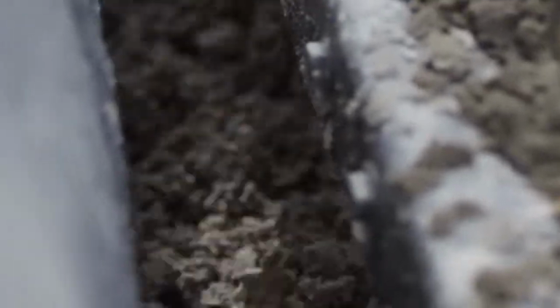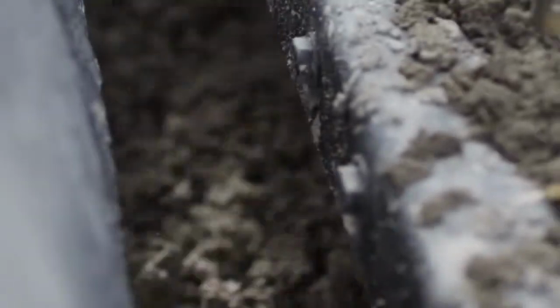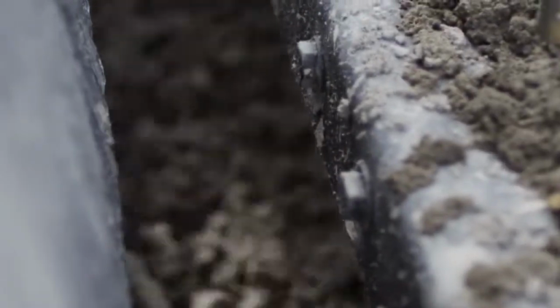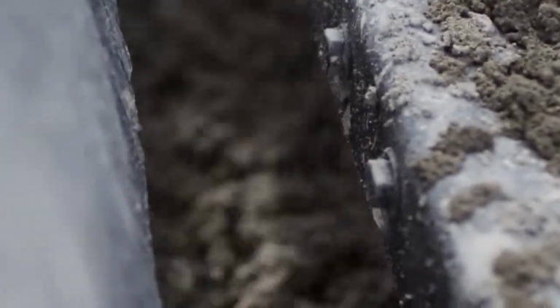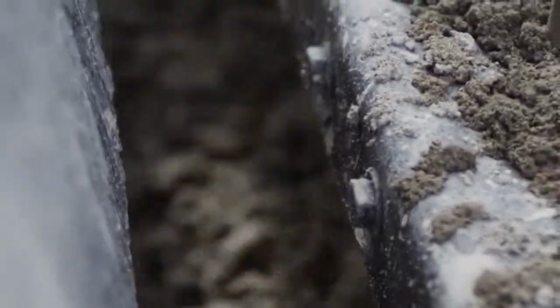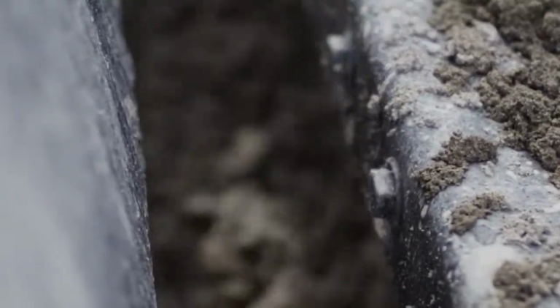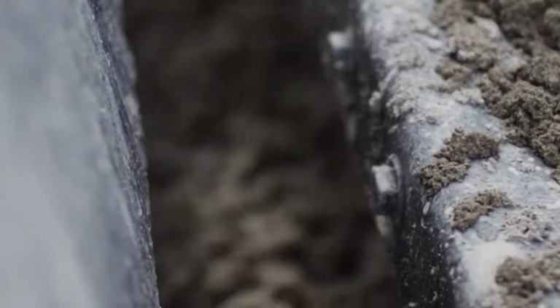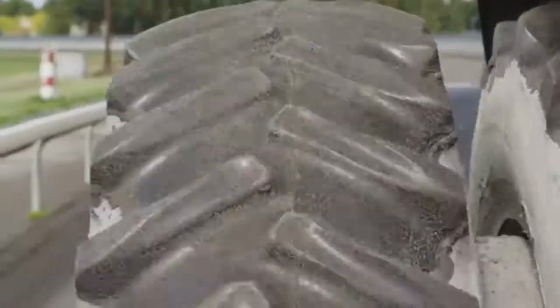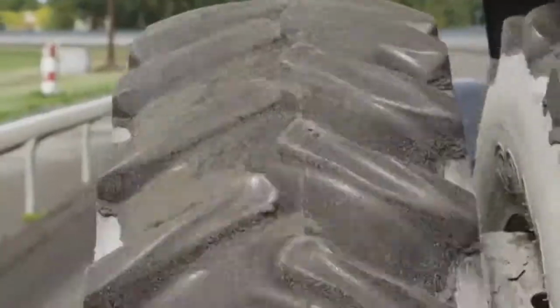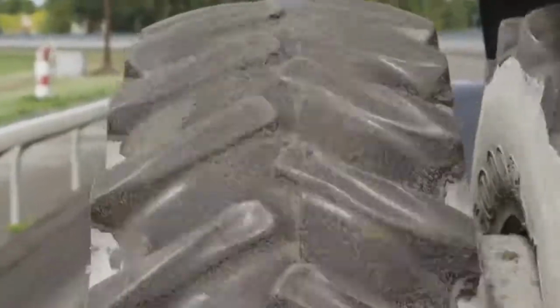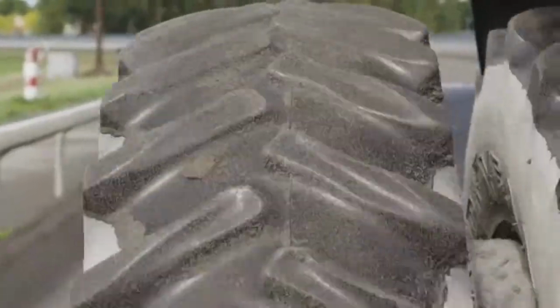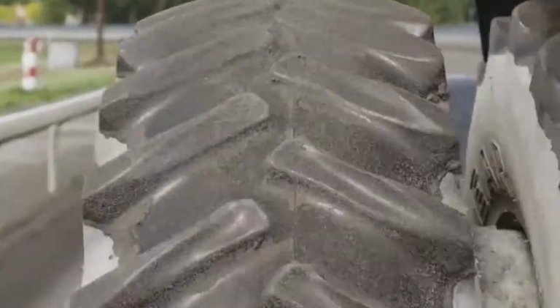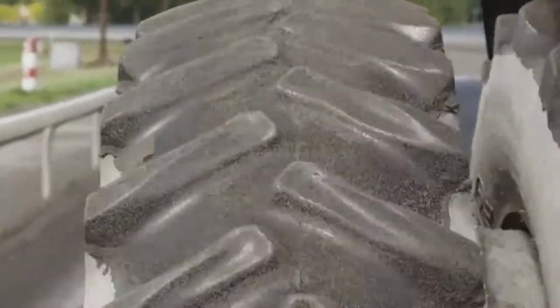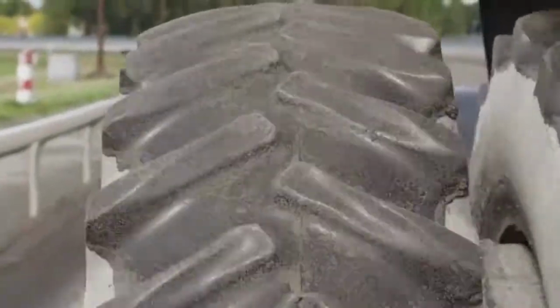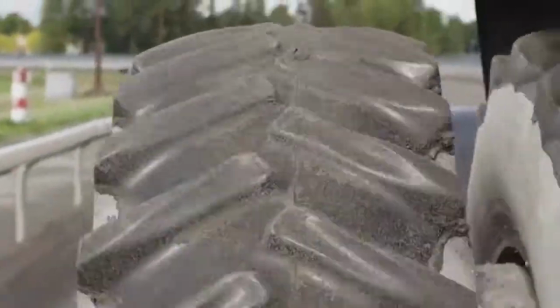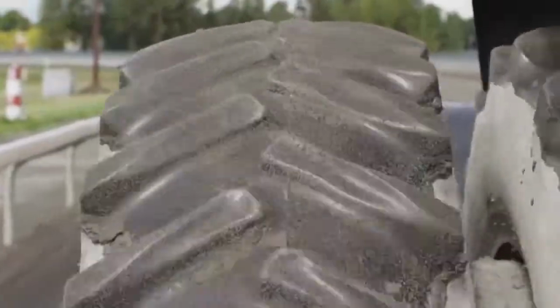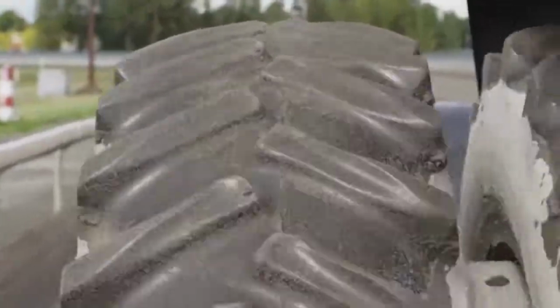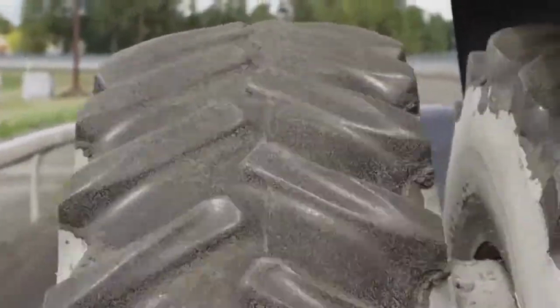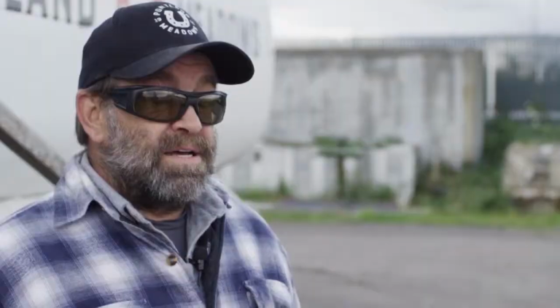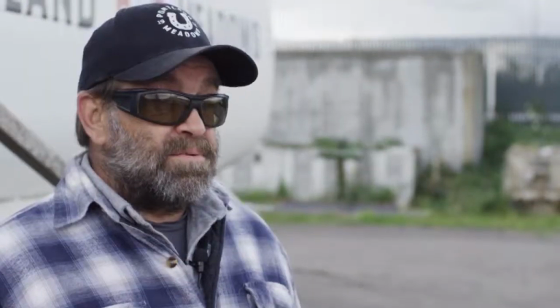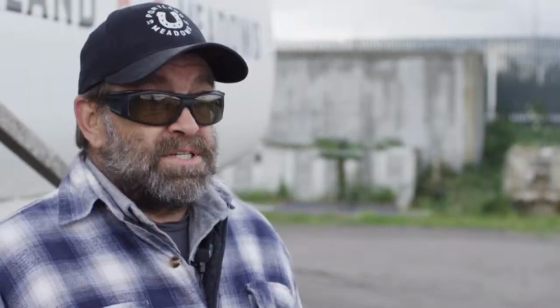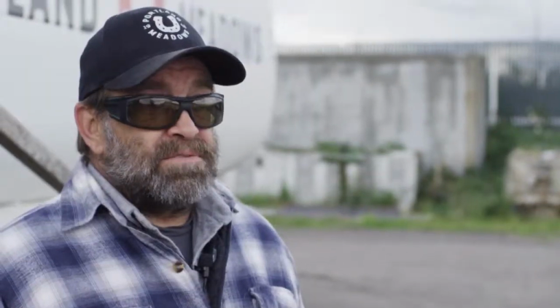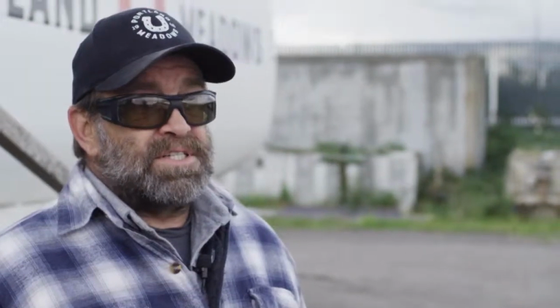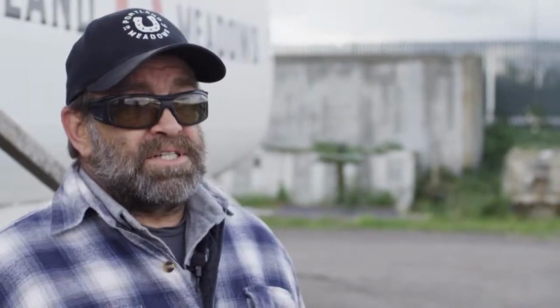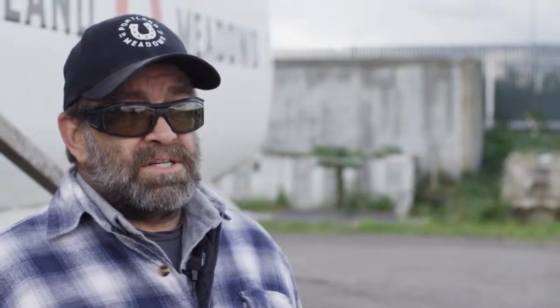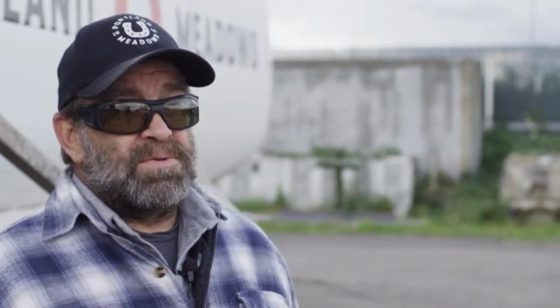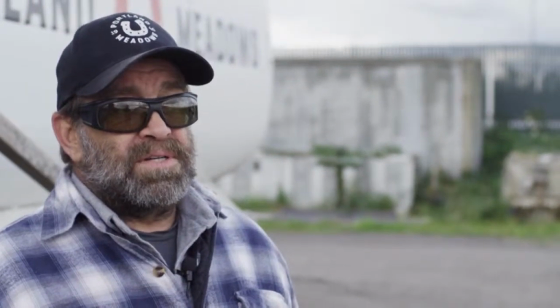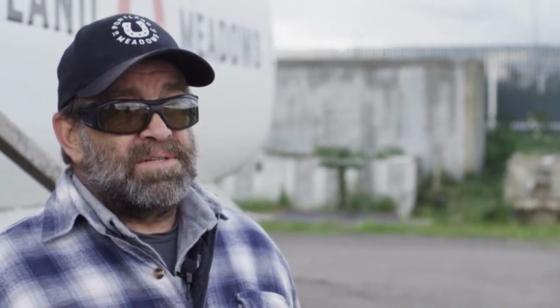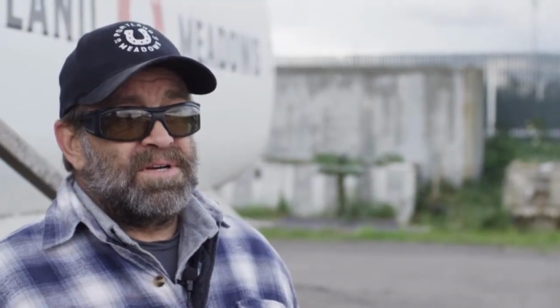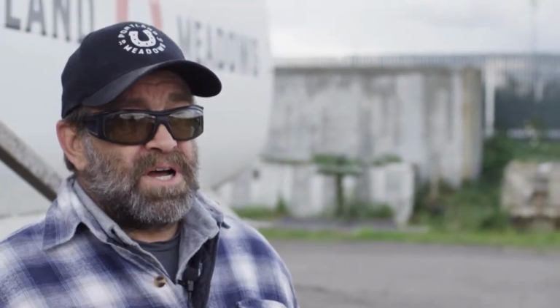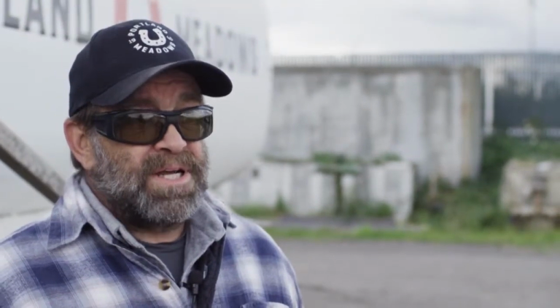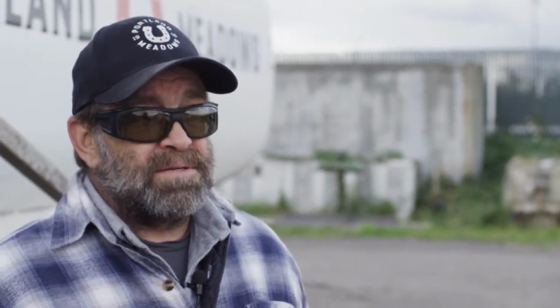Every step counts when you're running that fast, and the racing surface has just got to accommodate them.